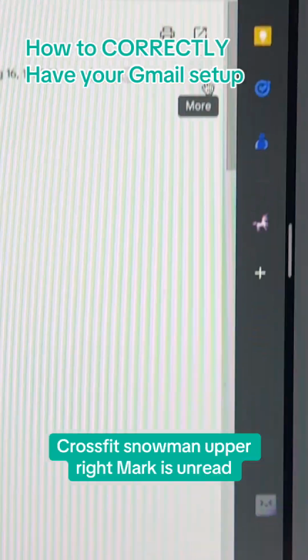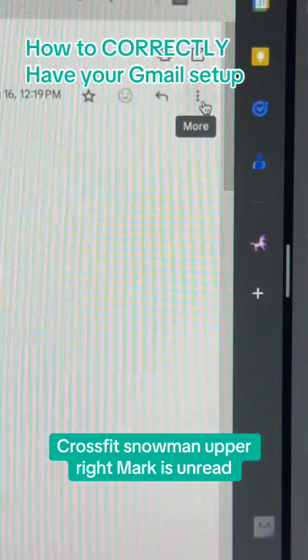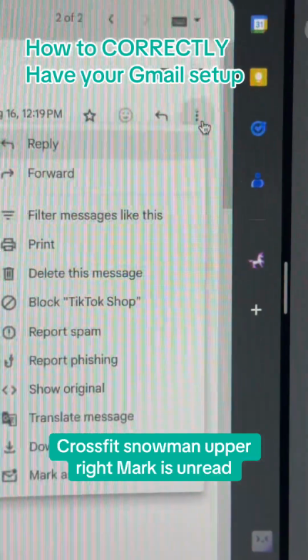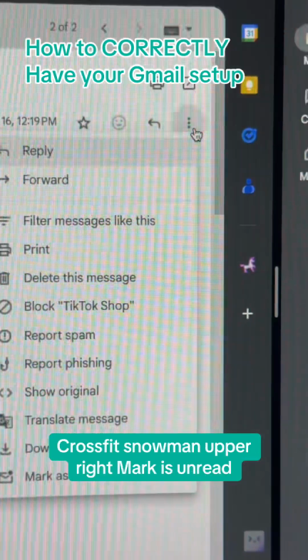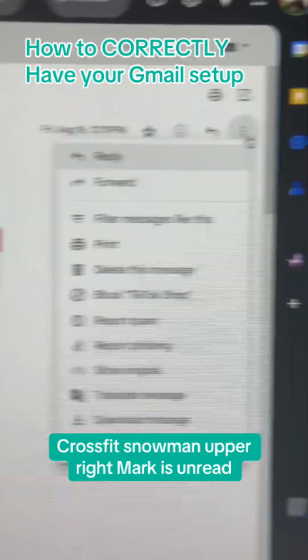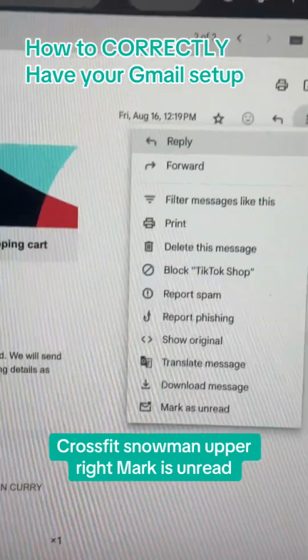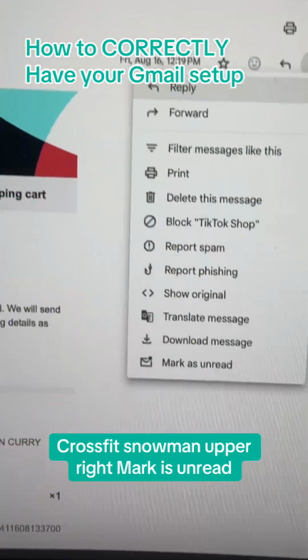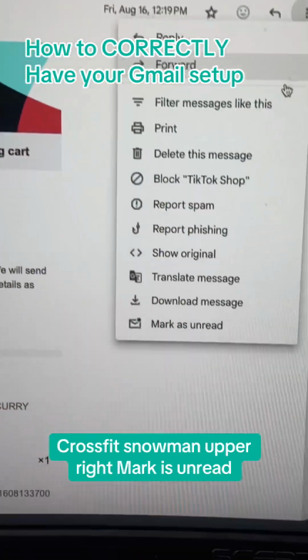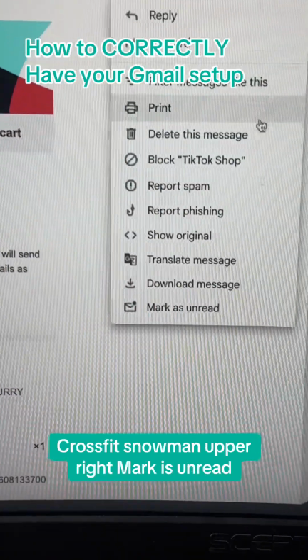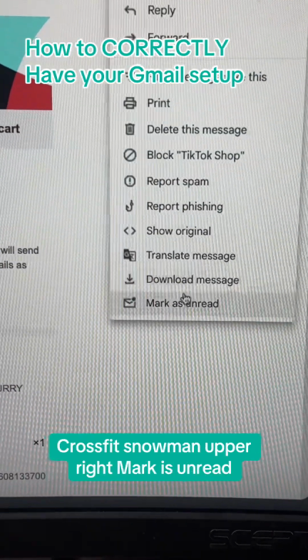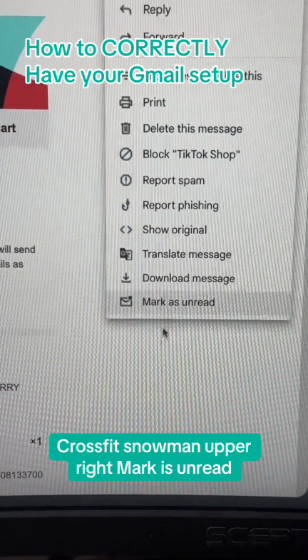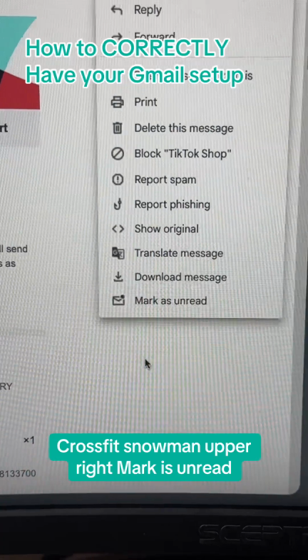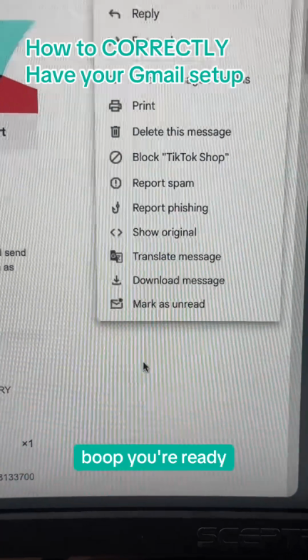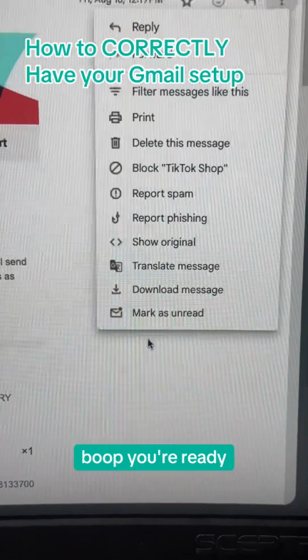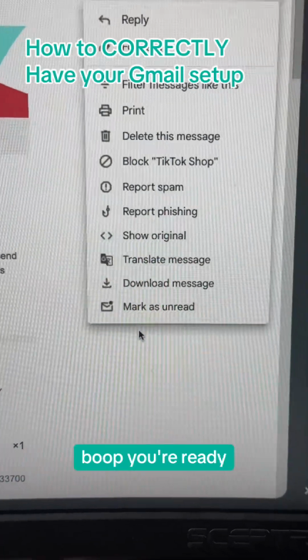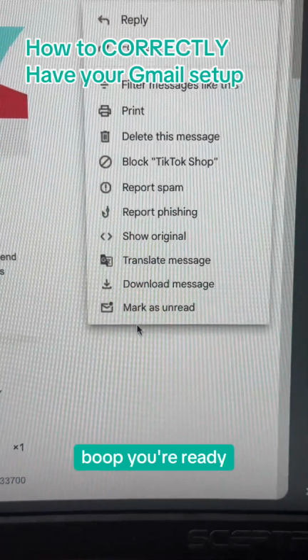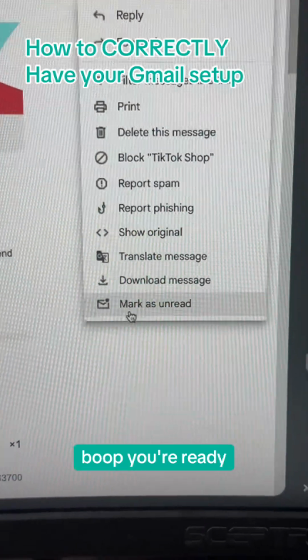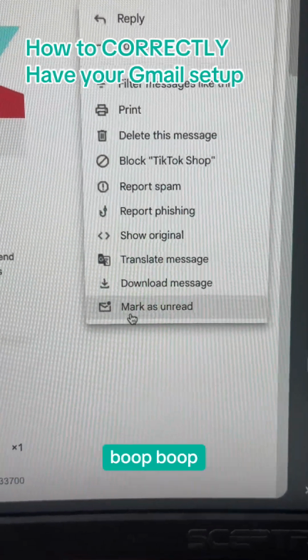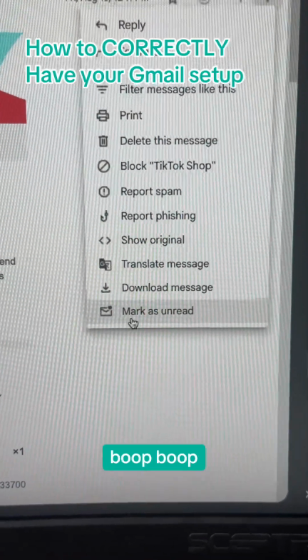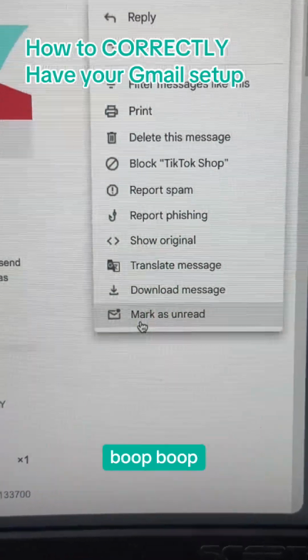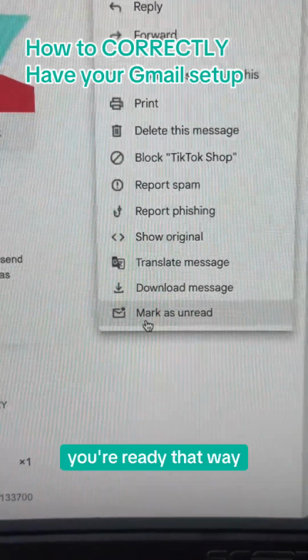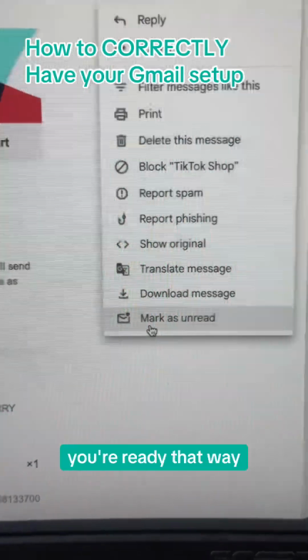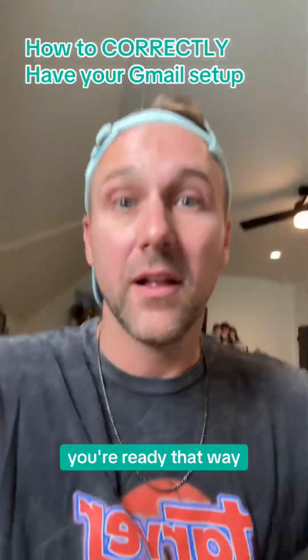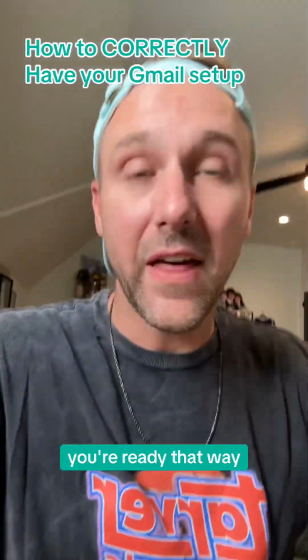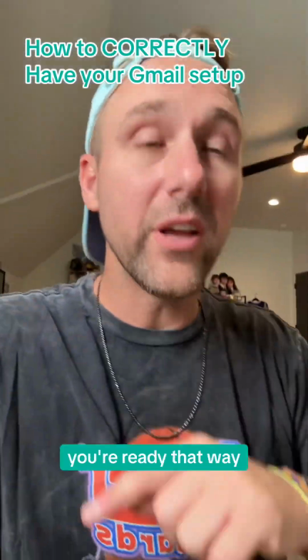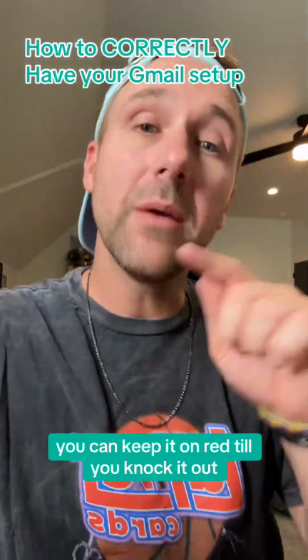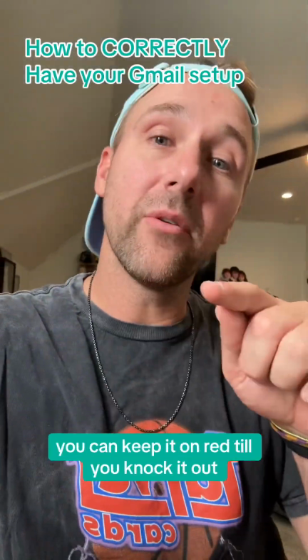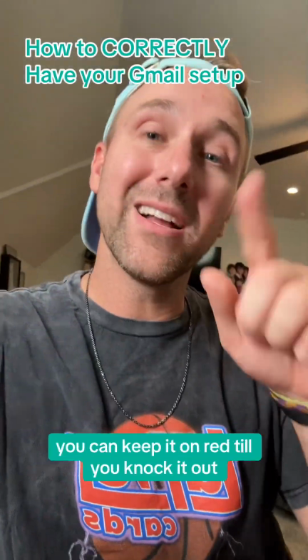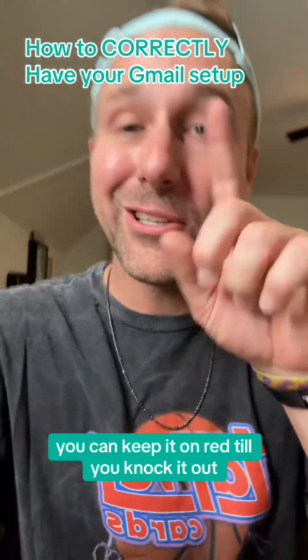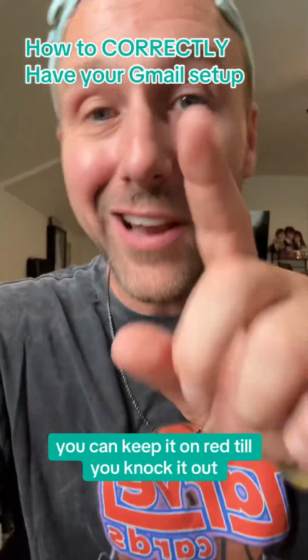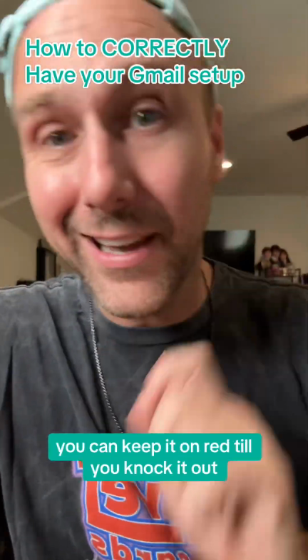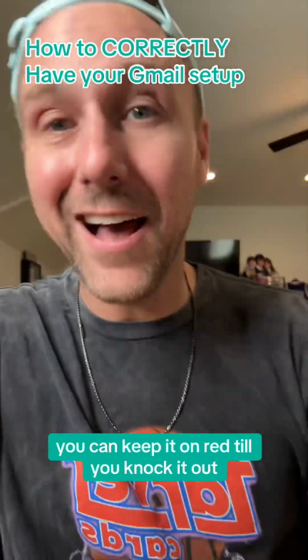Upper right, mark as unread. You're ready. That way you can keep it unread until you knock it out.